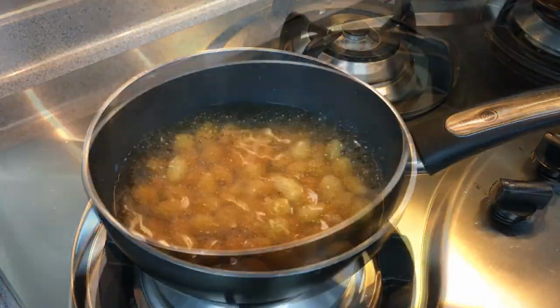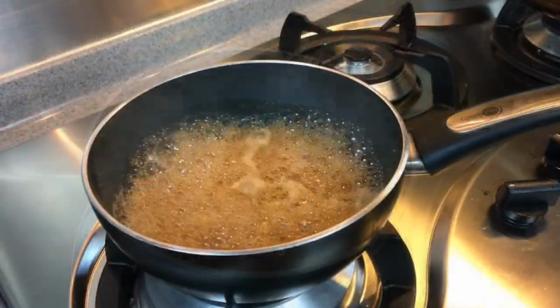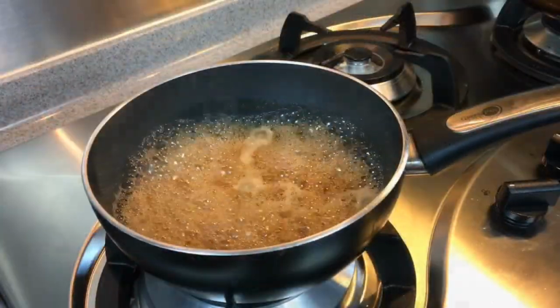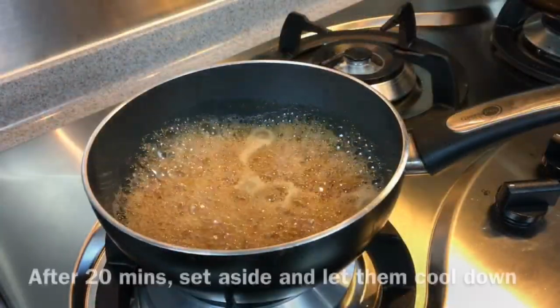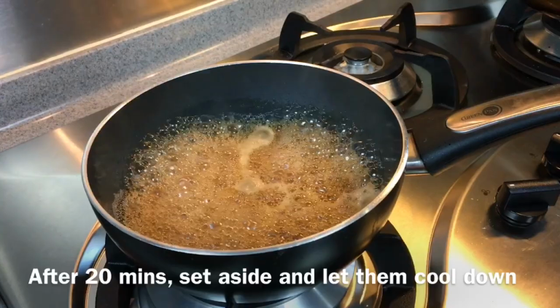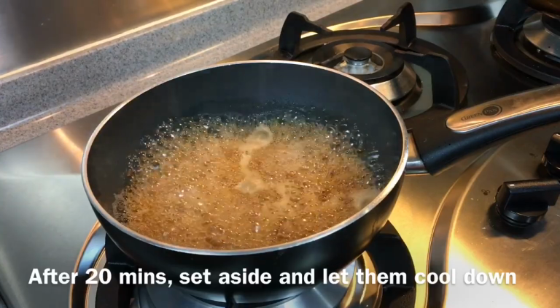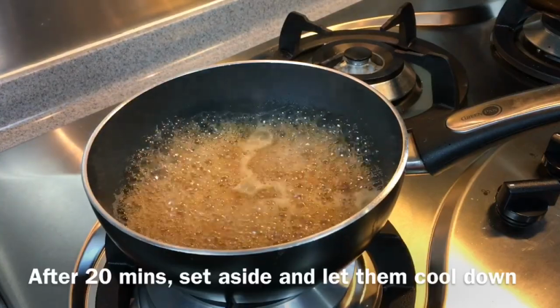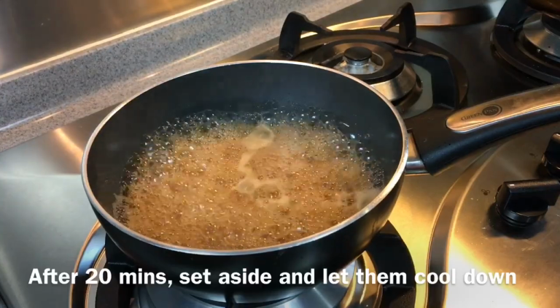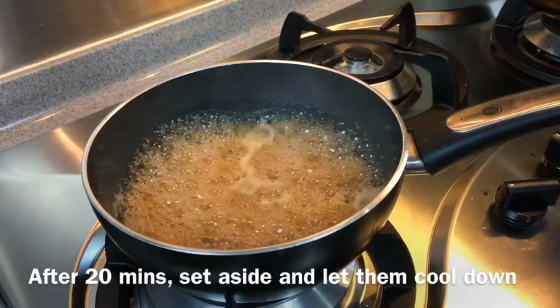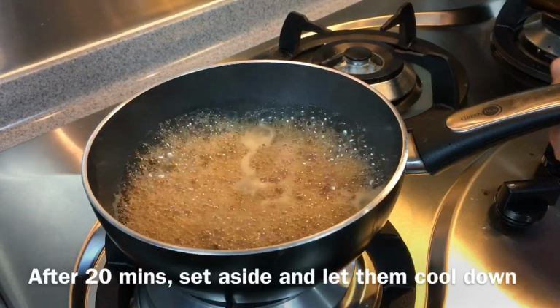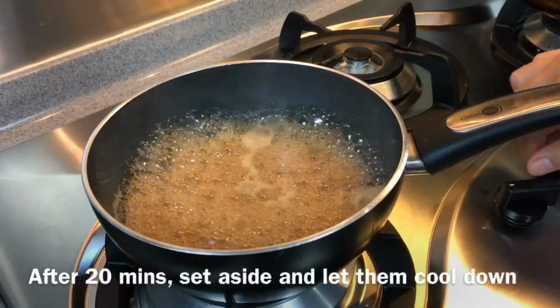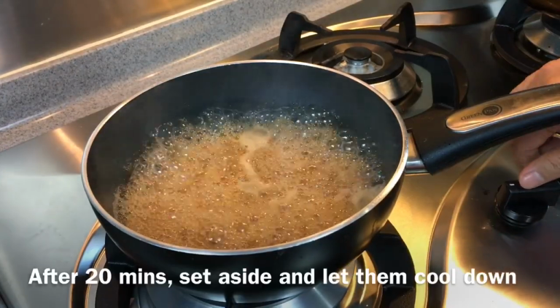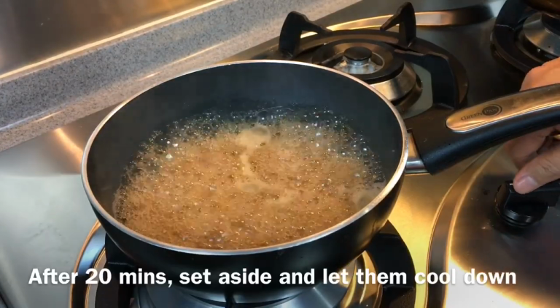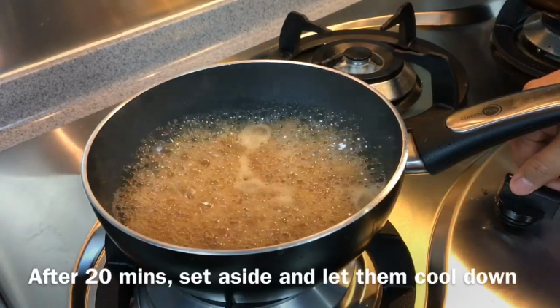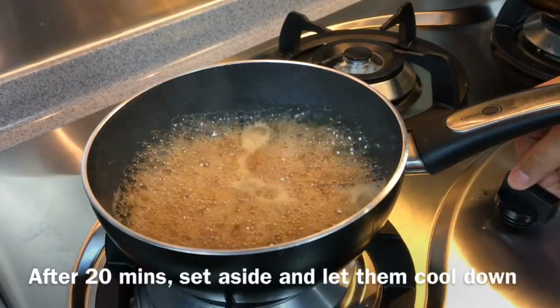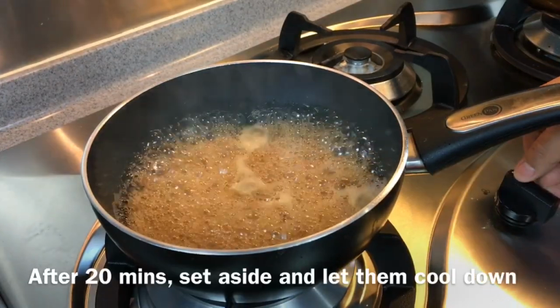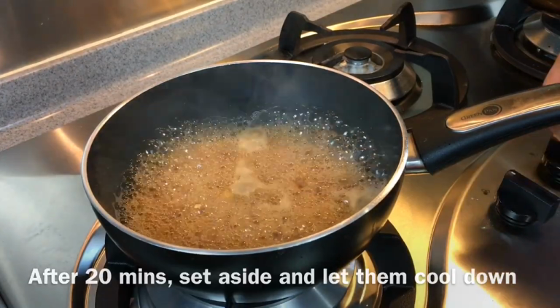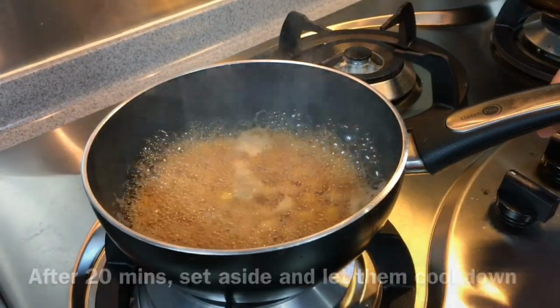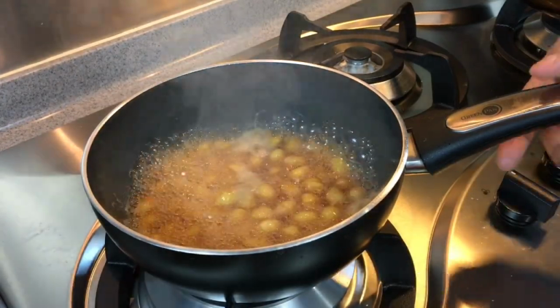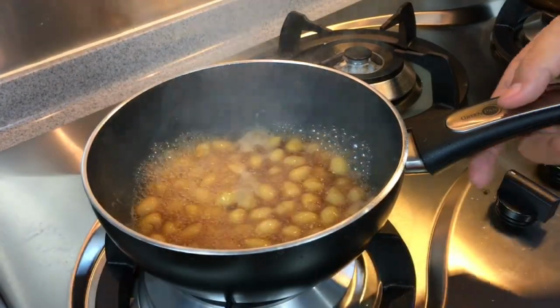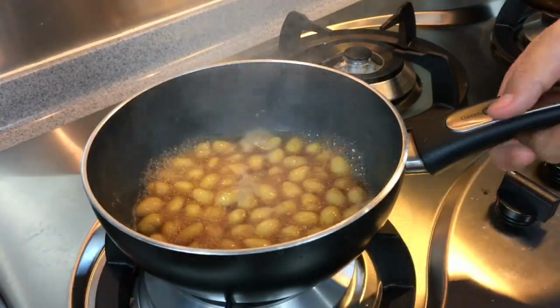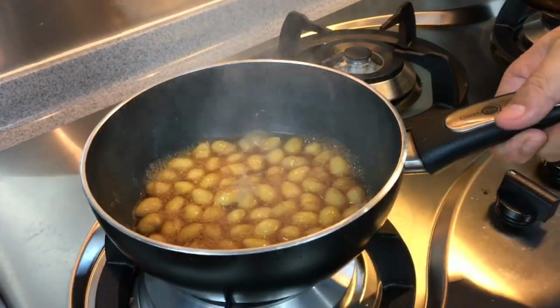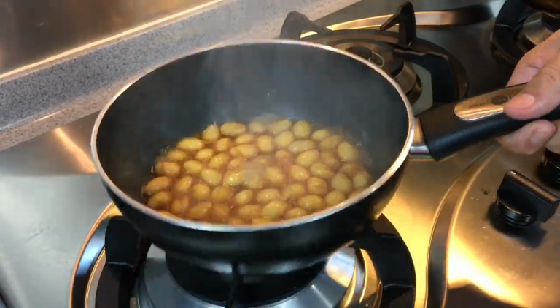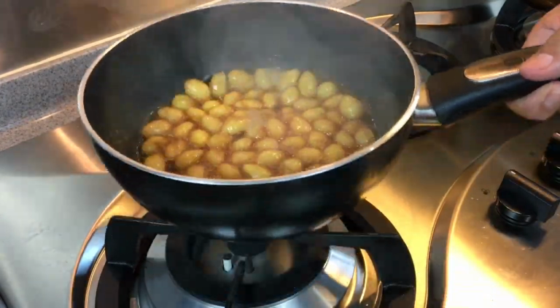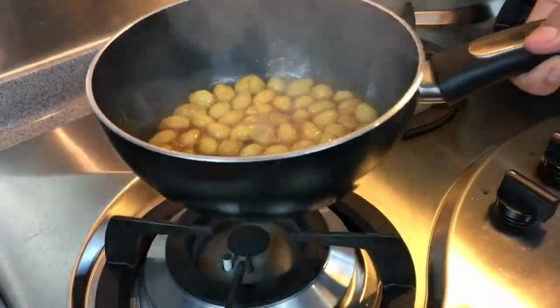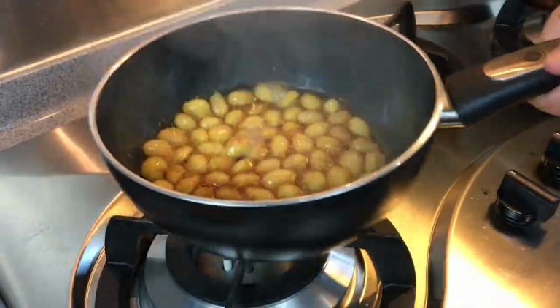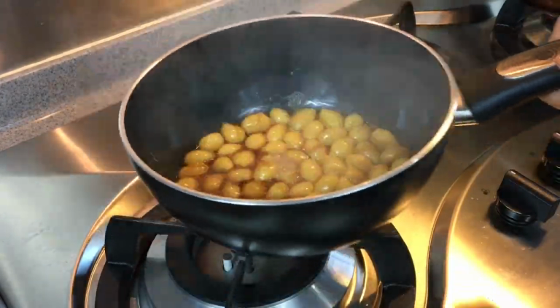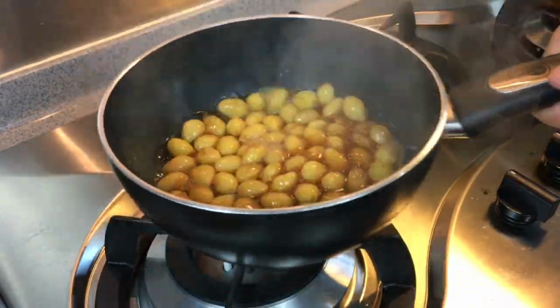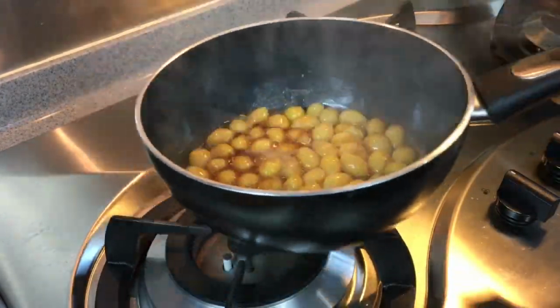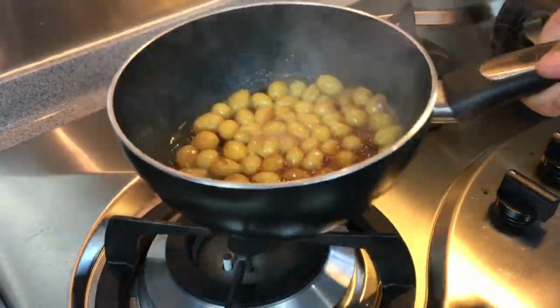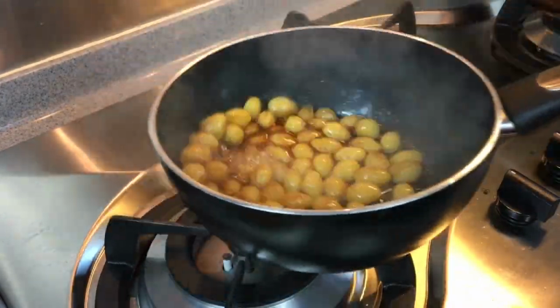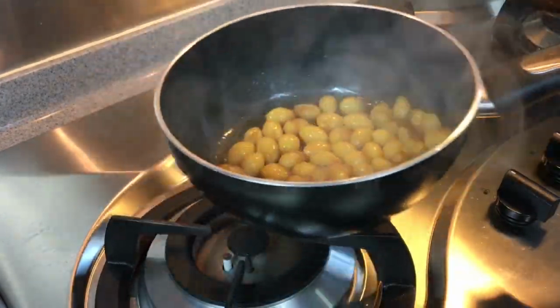The gingko nuts are done already. We'll just turn off the heat, remove them from the fire, and put them aside.